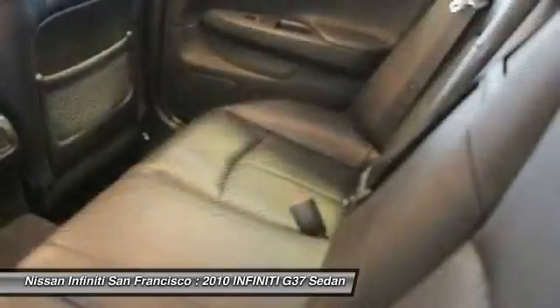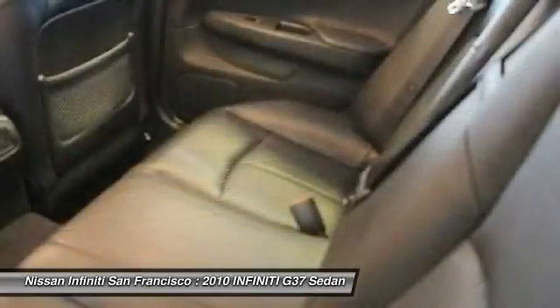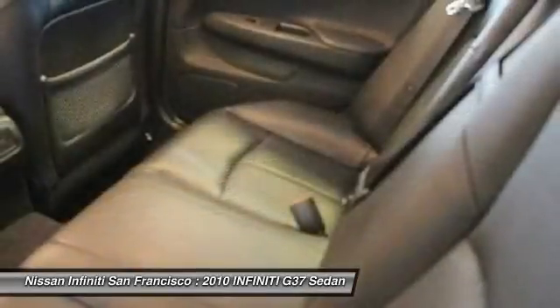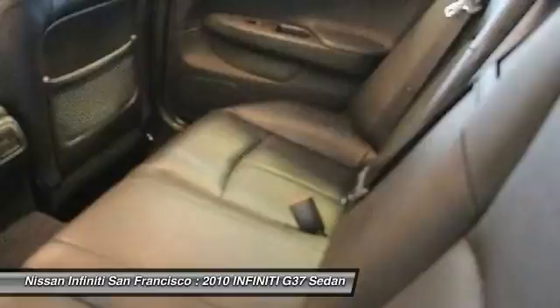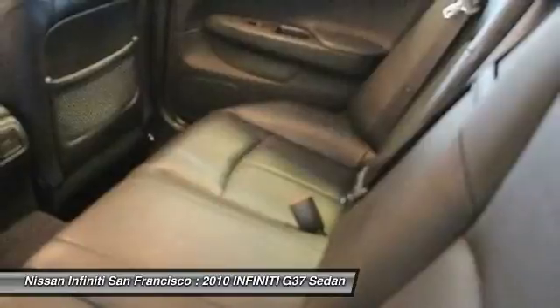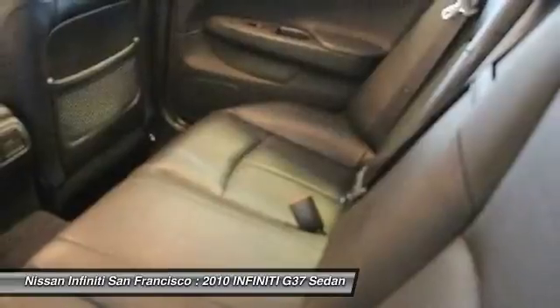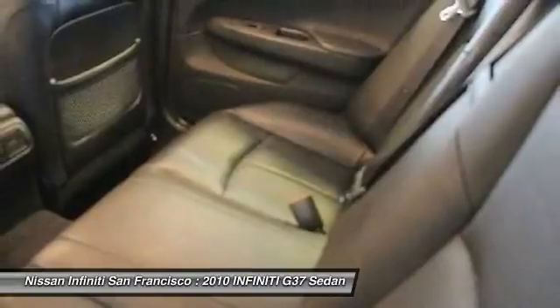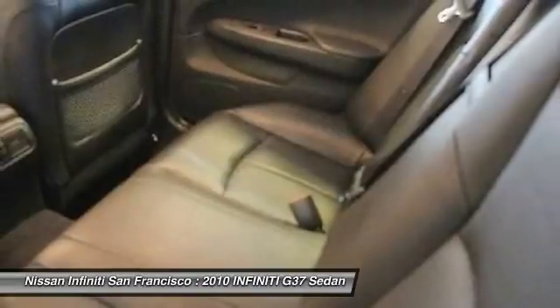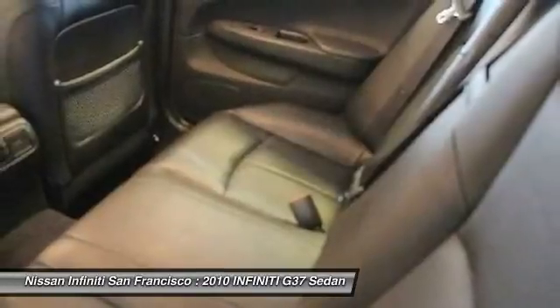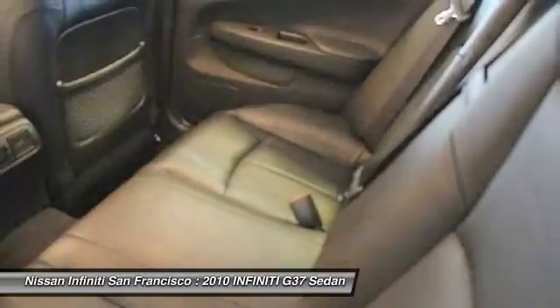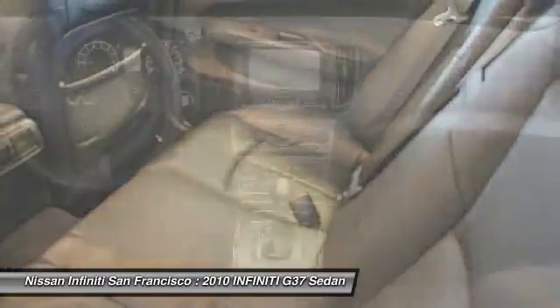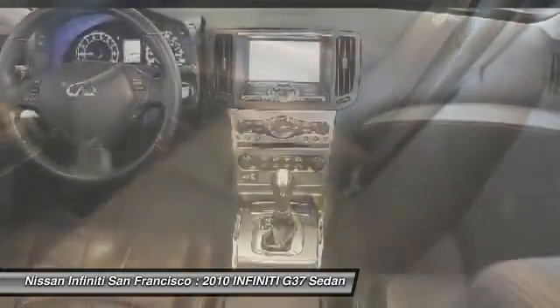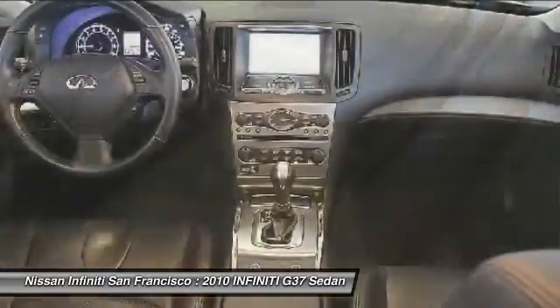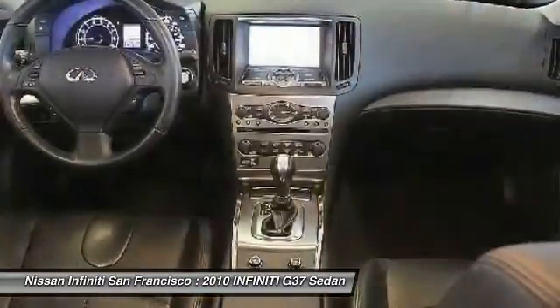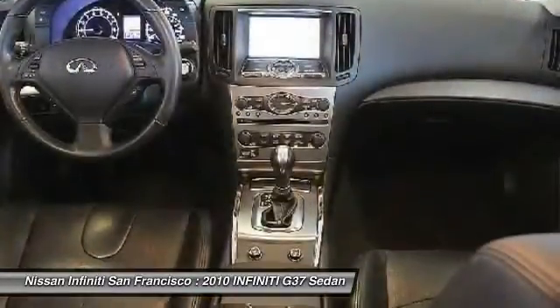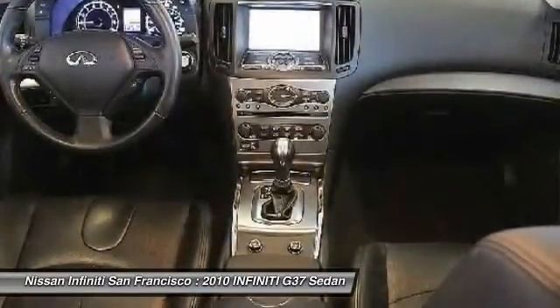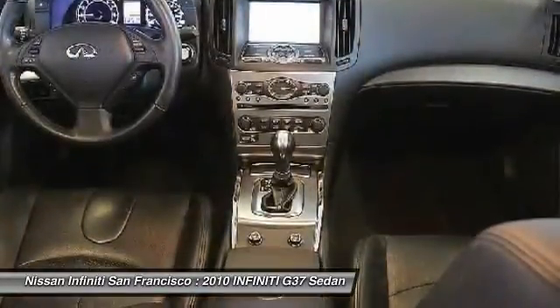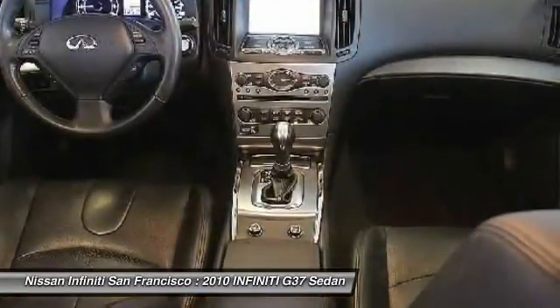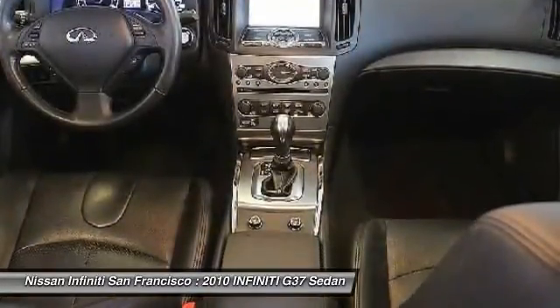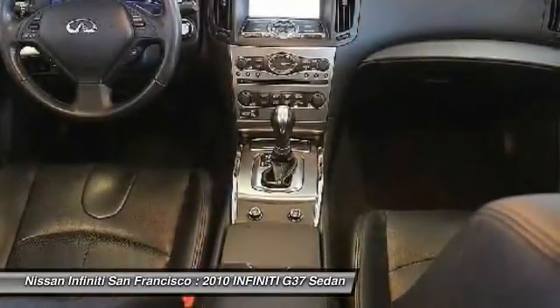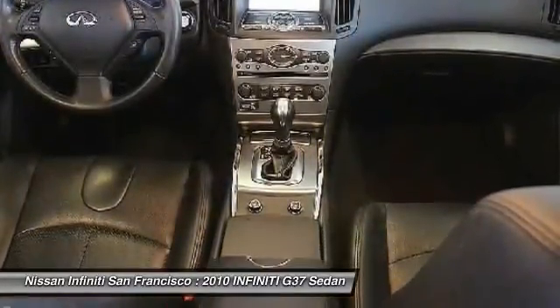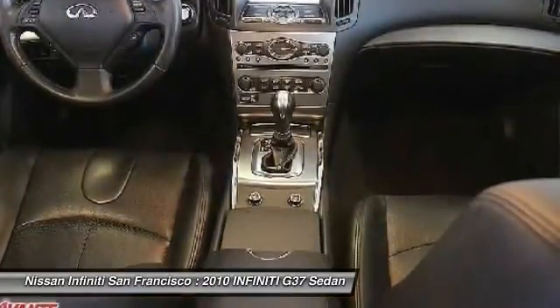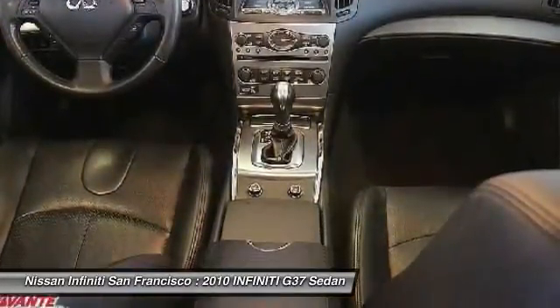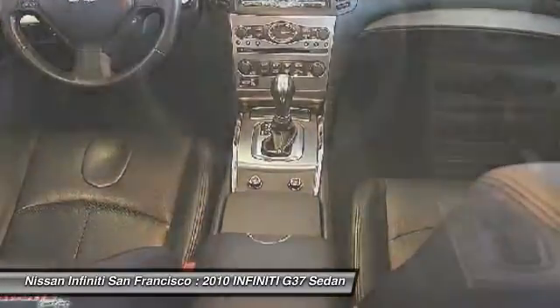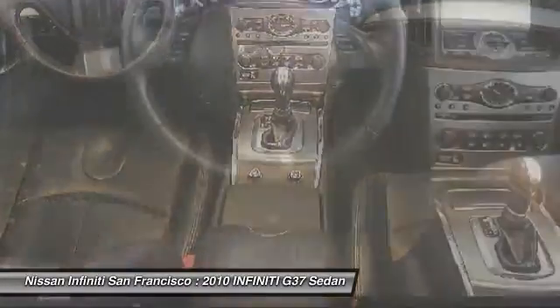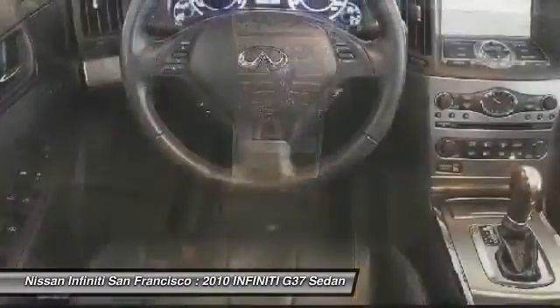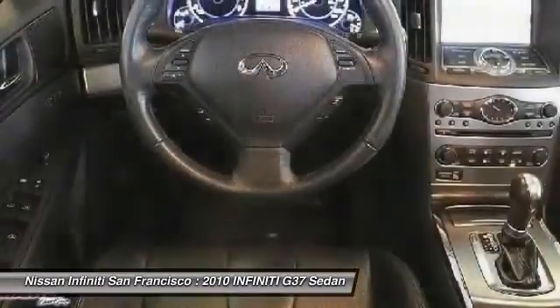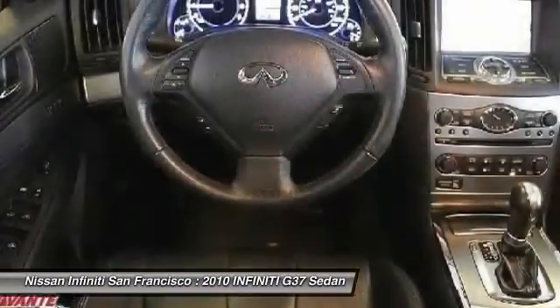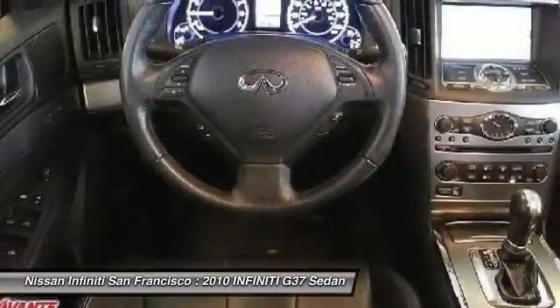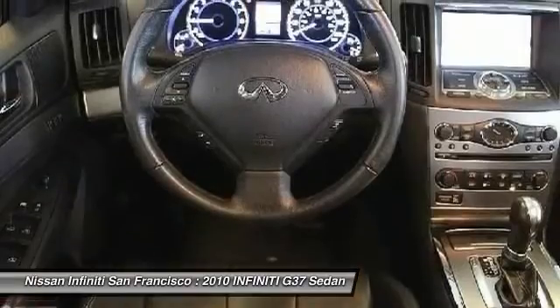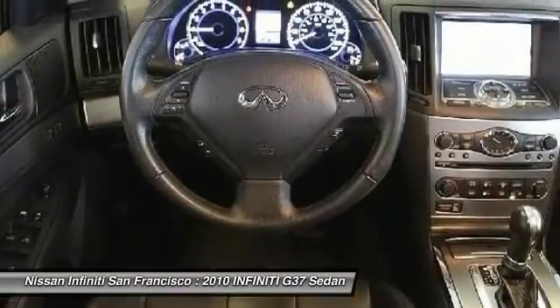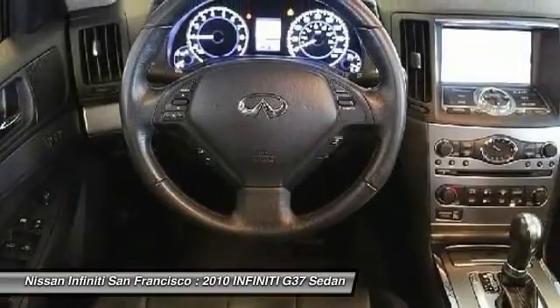Four-wheel disc brakes, AM/FM/CD/MP3 radio, electronic stability control, security system.